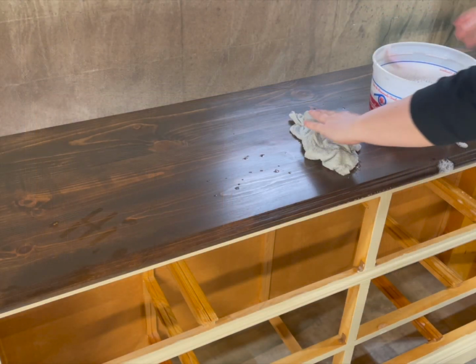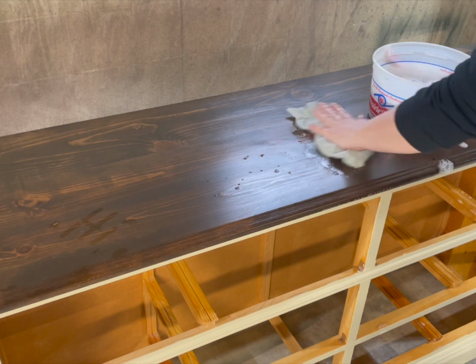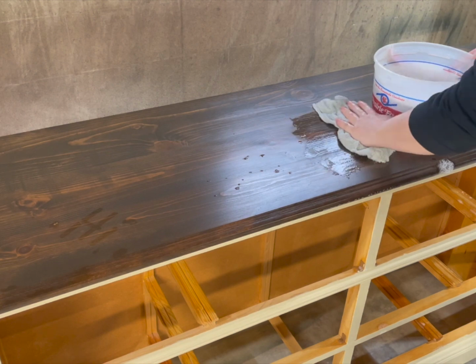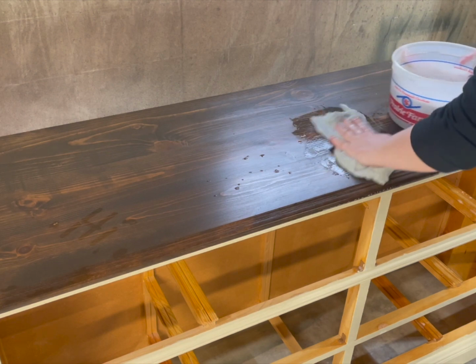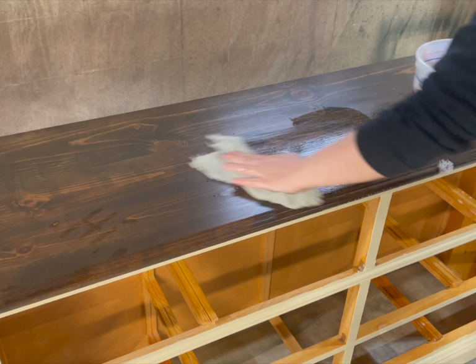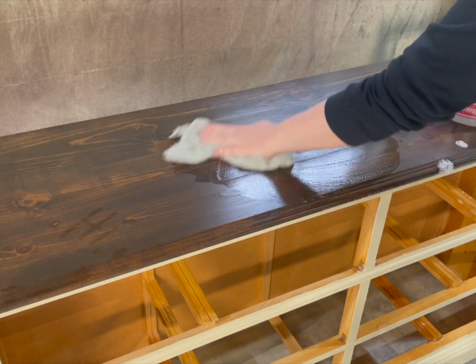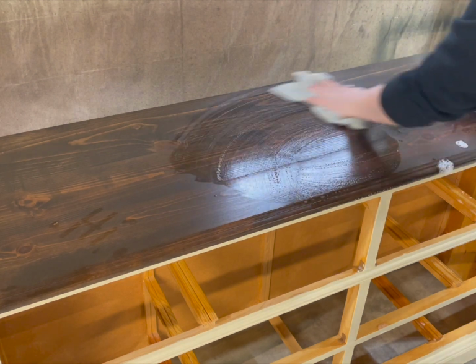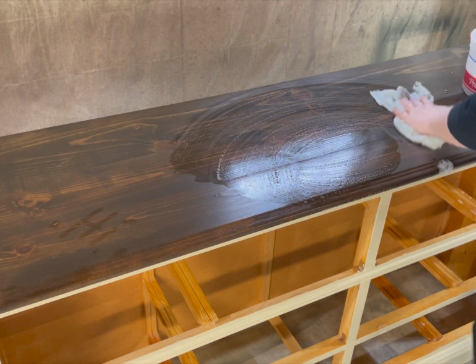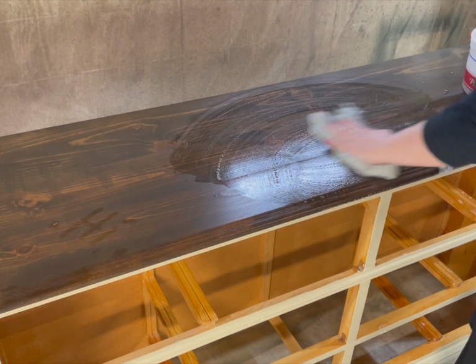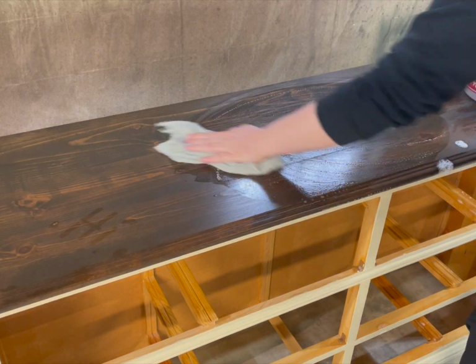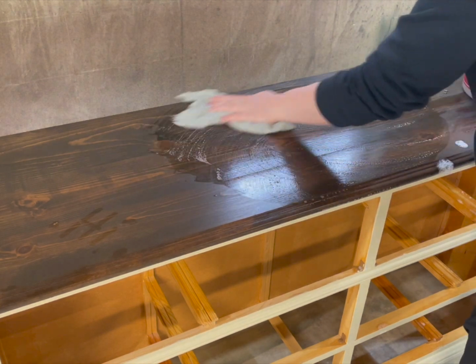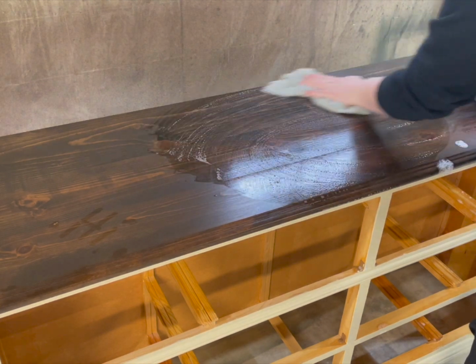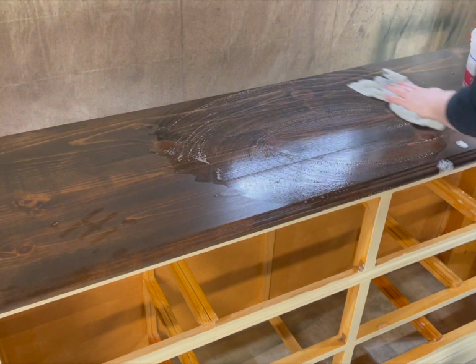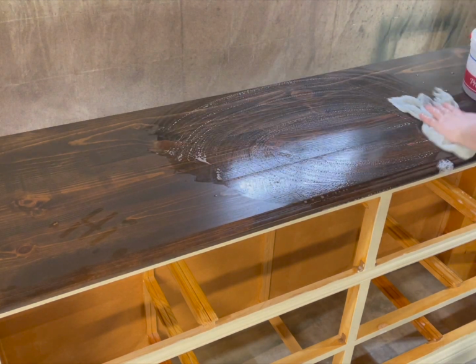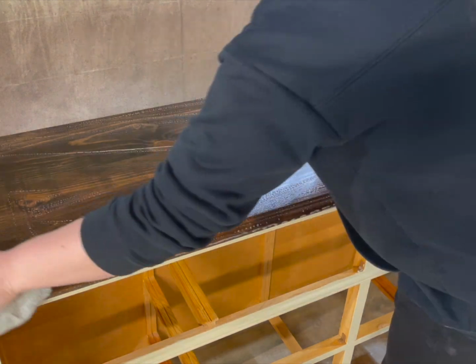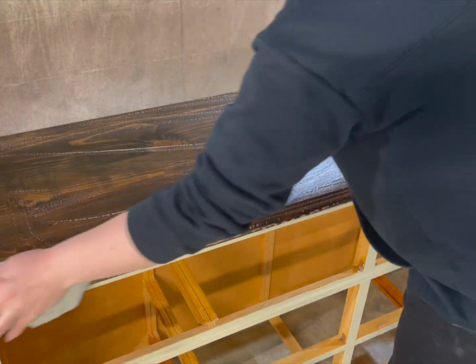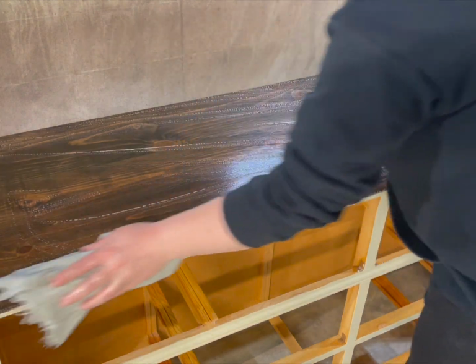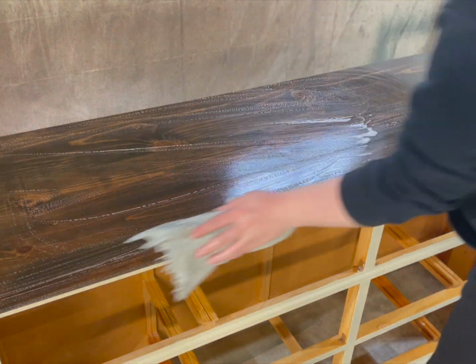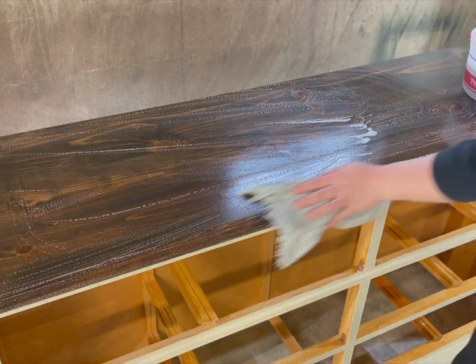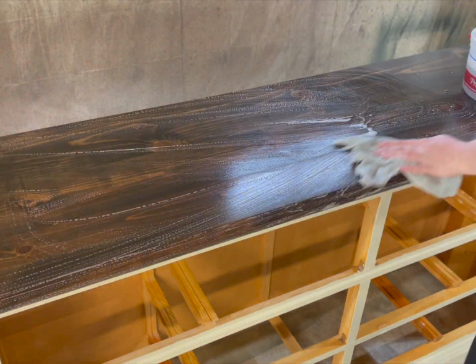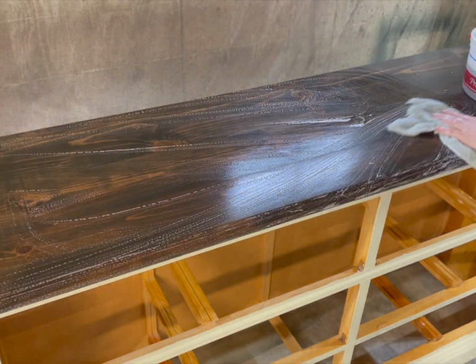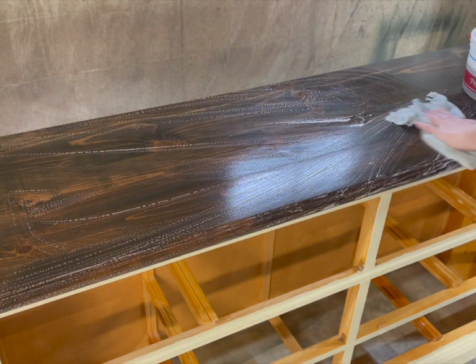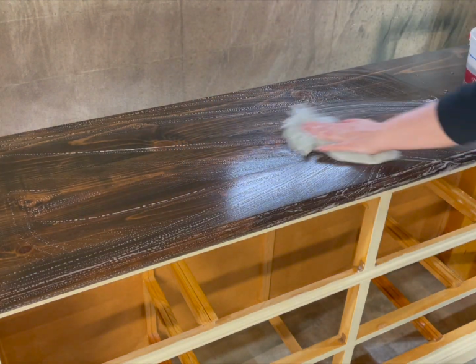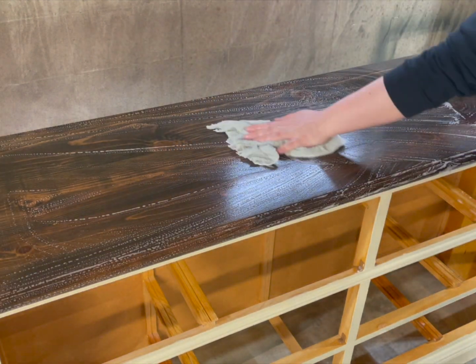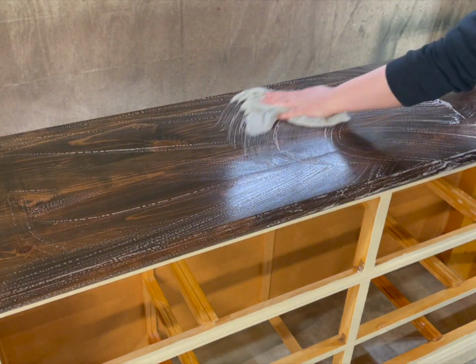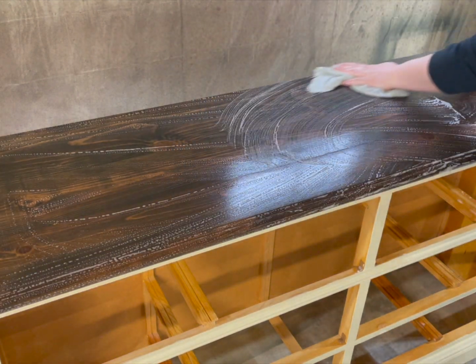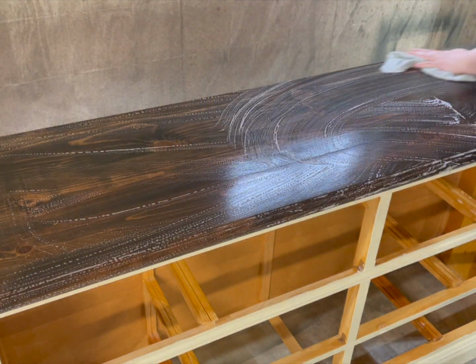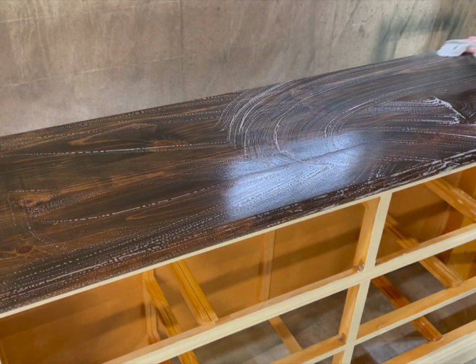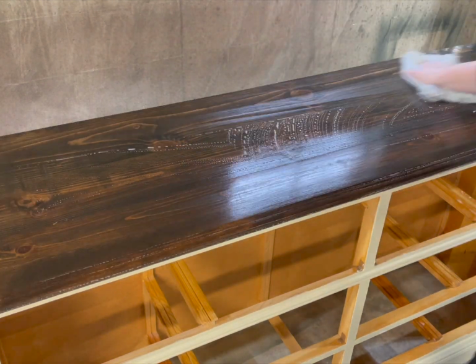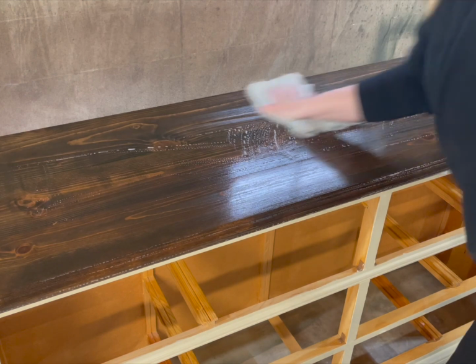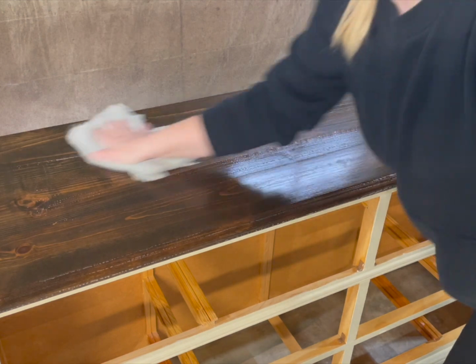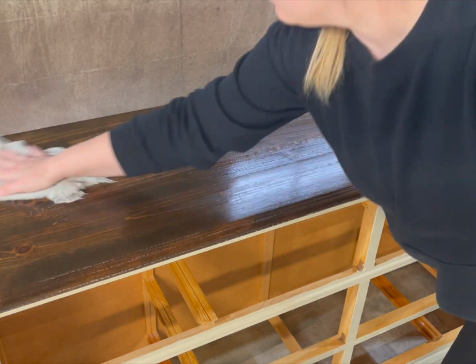You should always, always, always clean your furniture before you start painting.